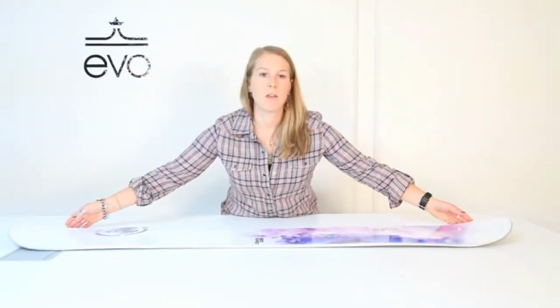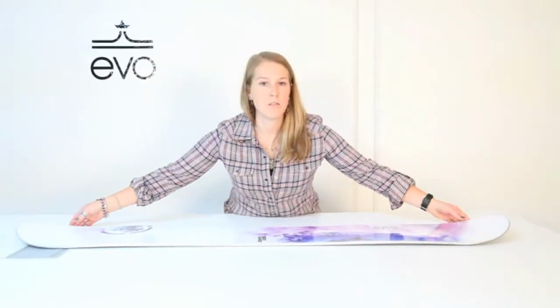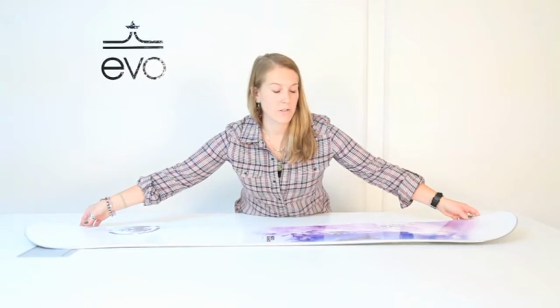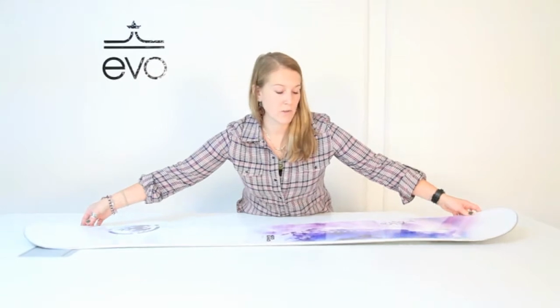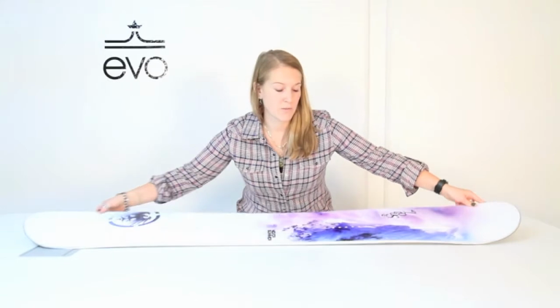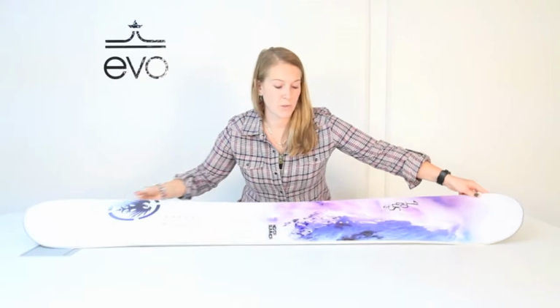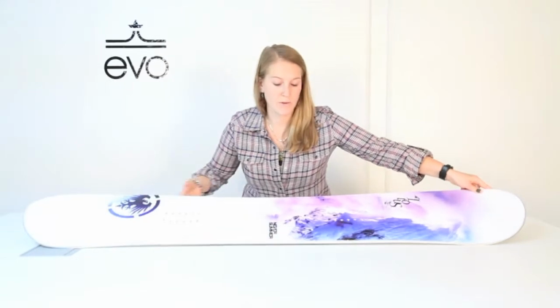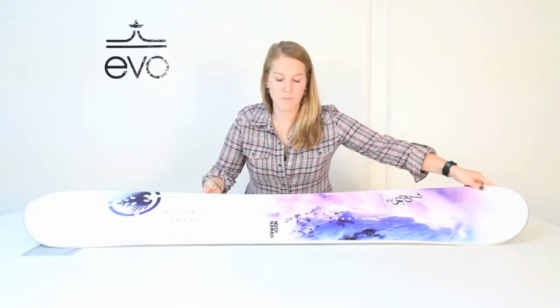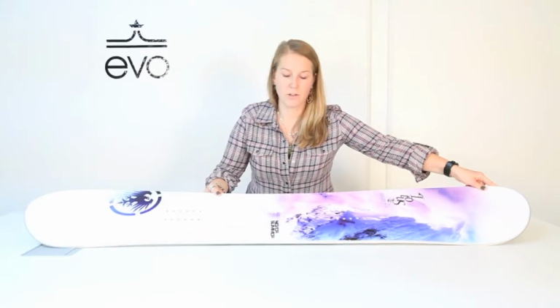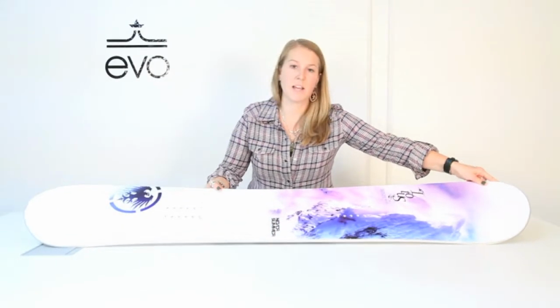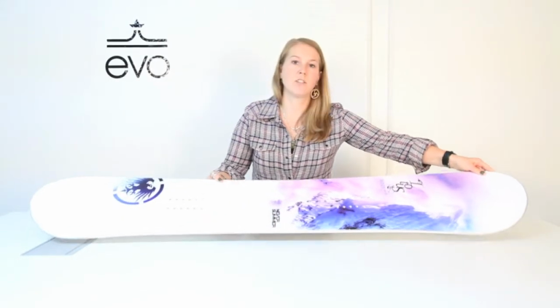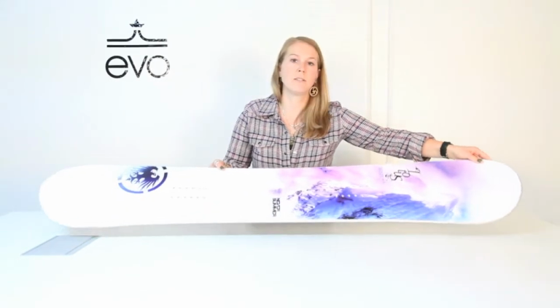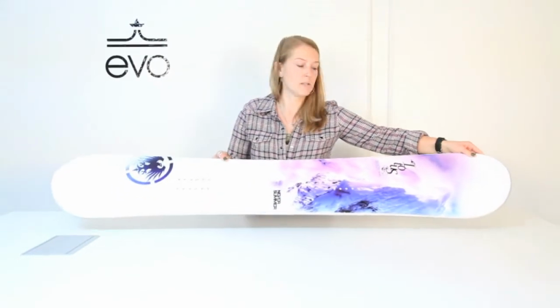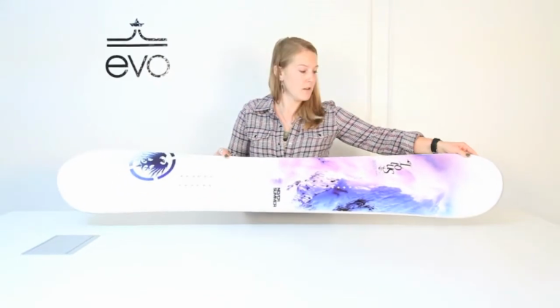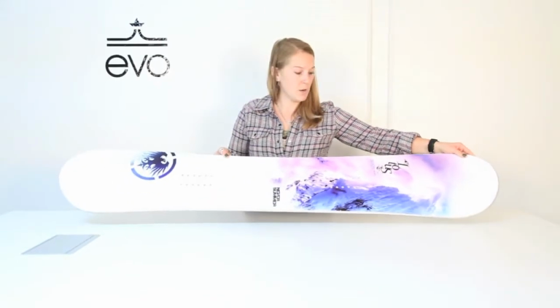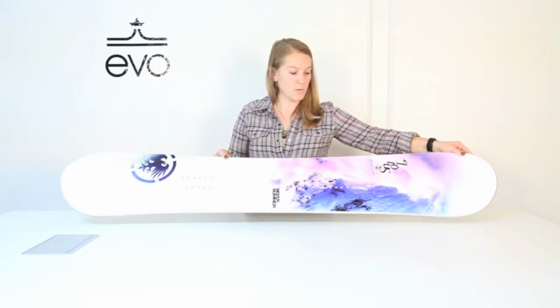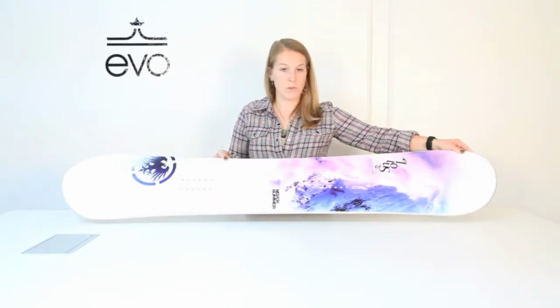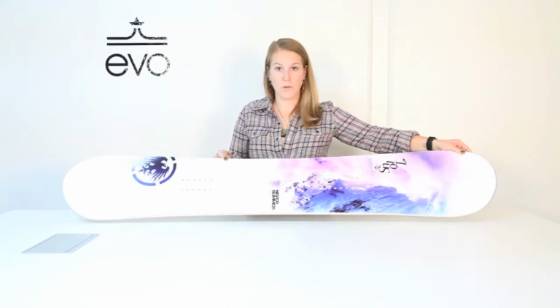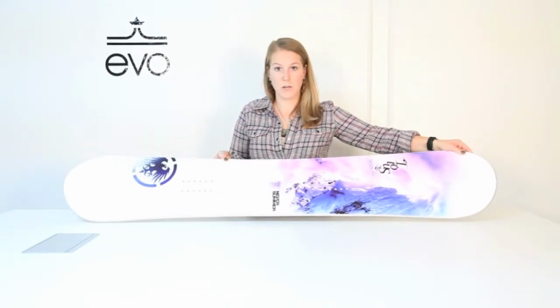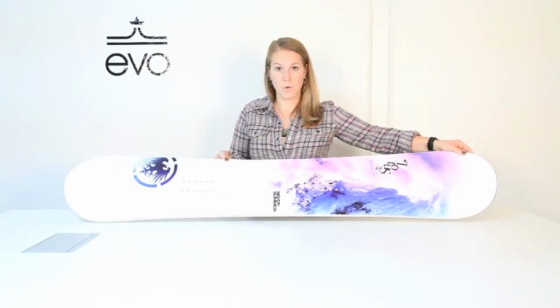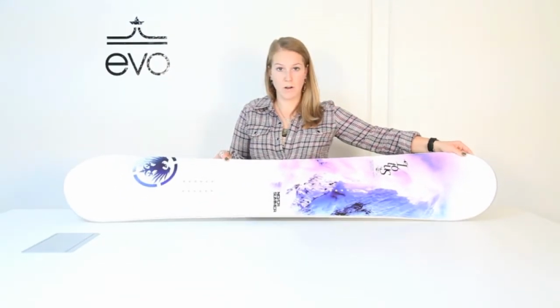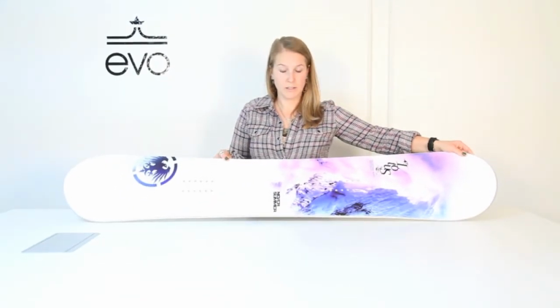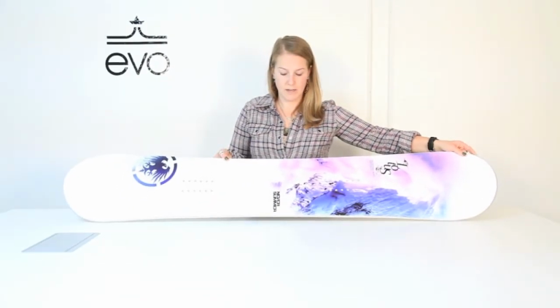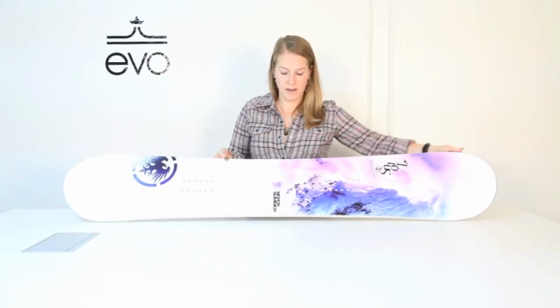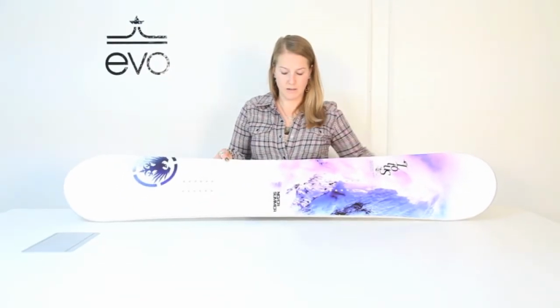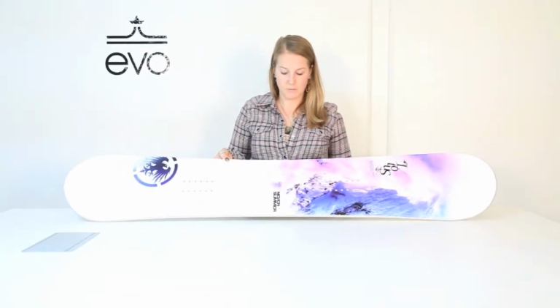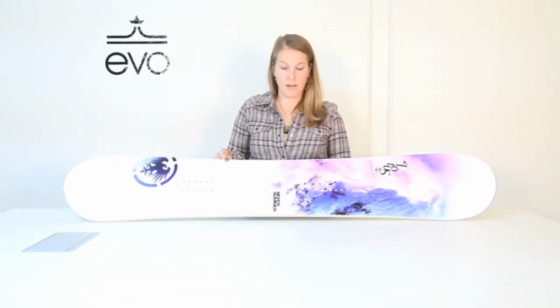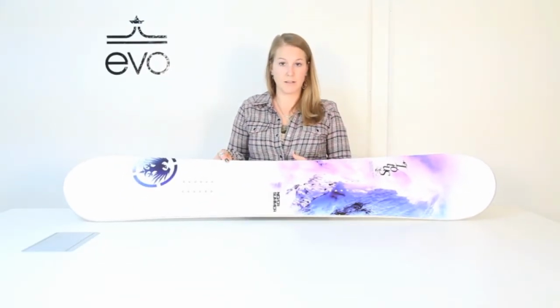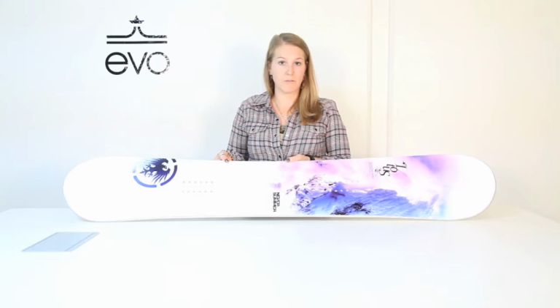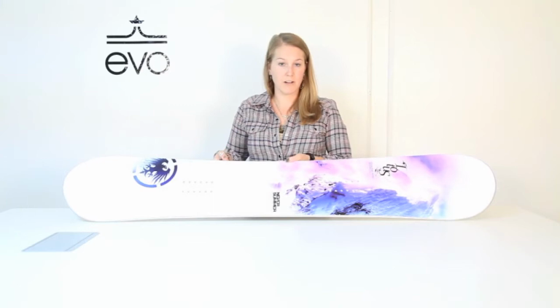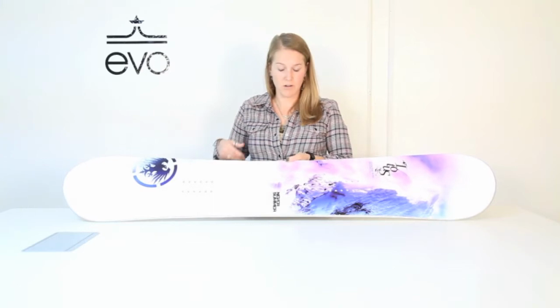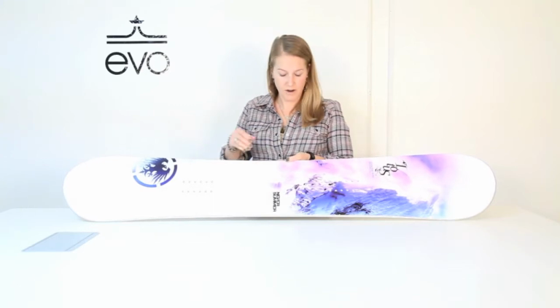This also has fully wrapped metal edges, comes with a 3-year warranty, and is made in Denver, Colorado.